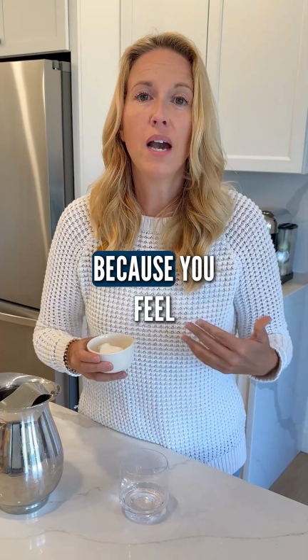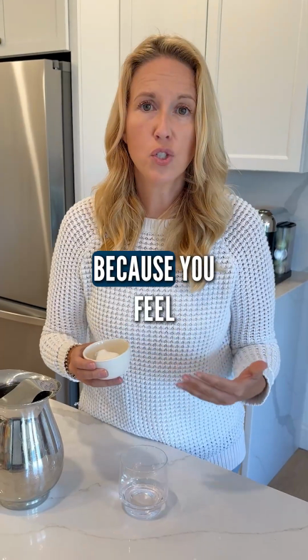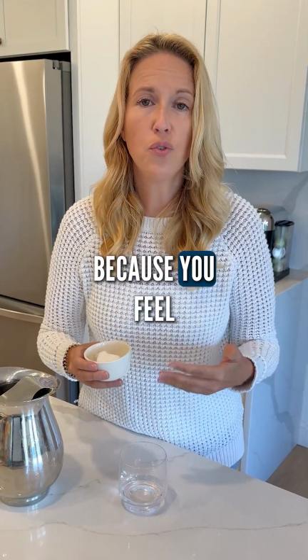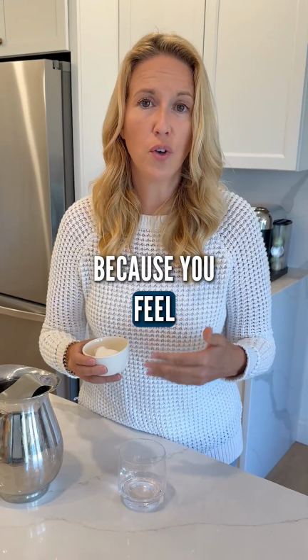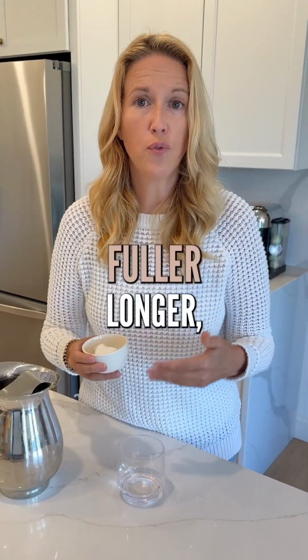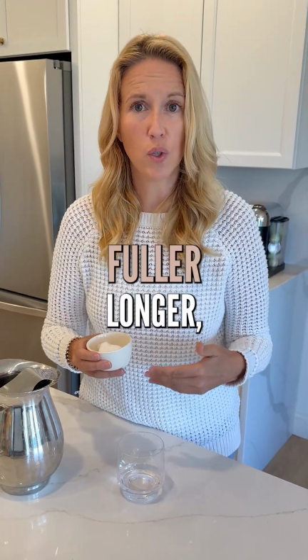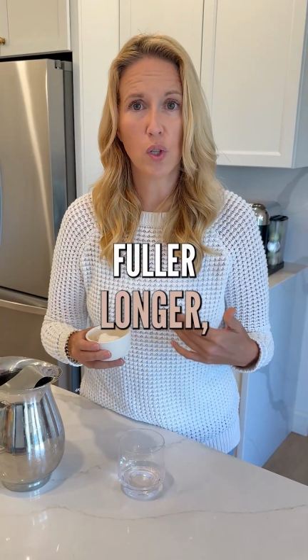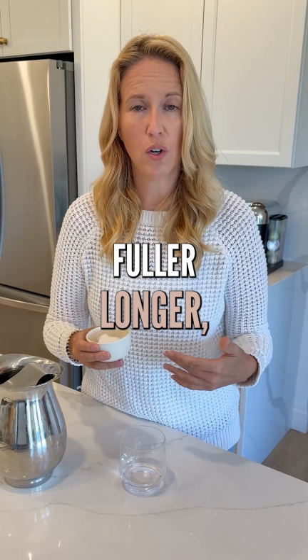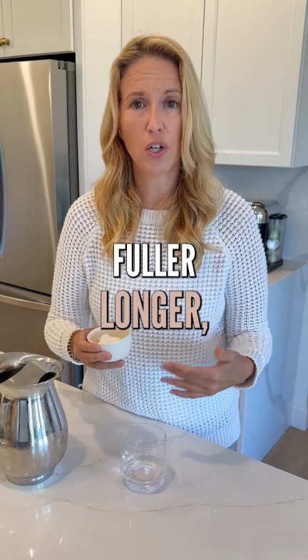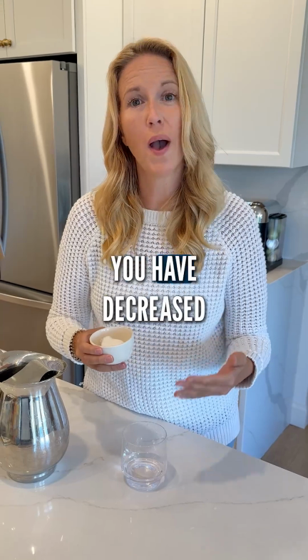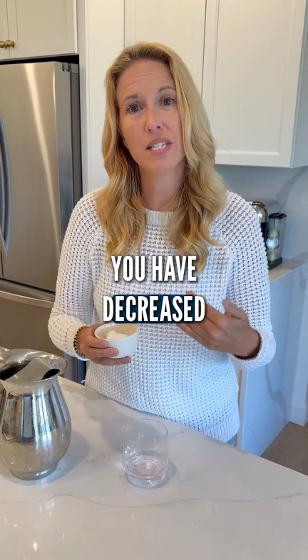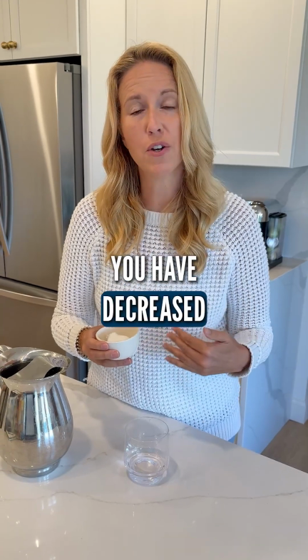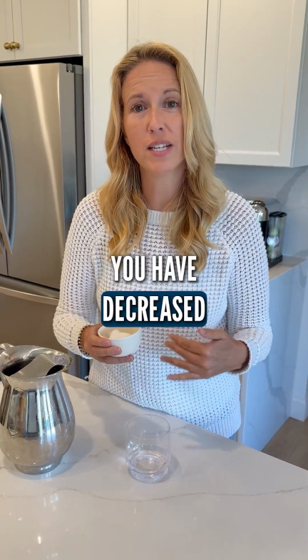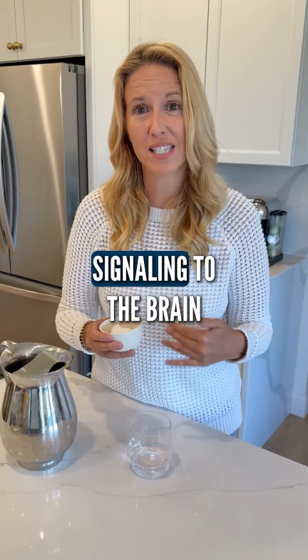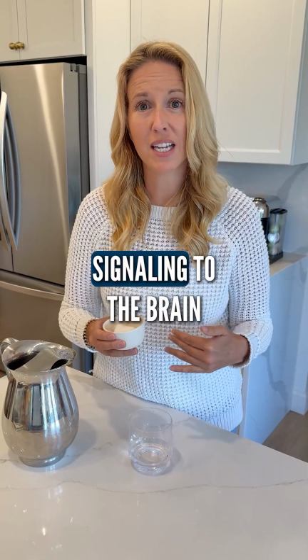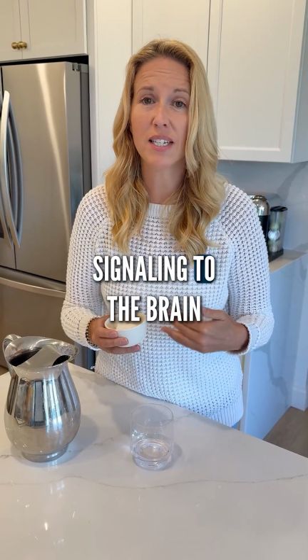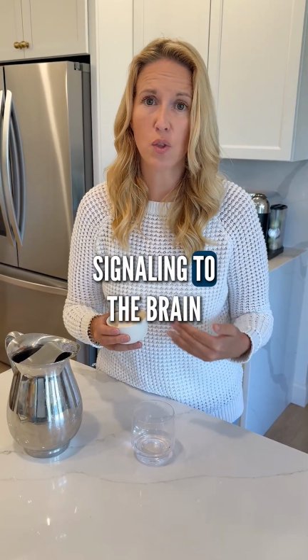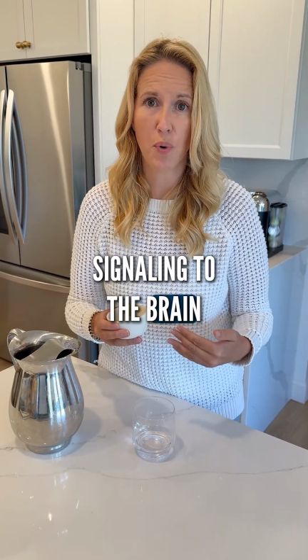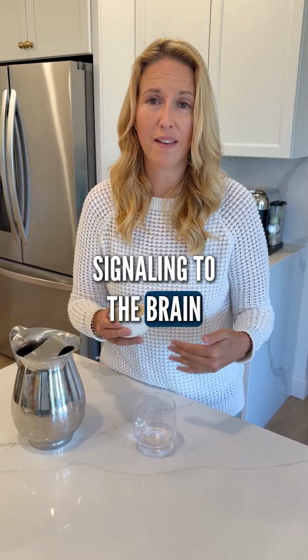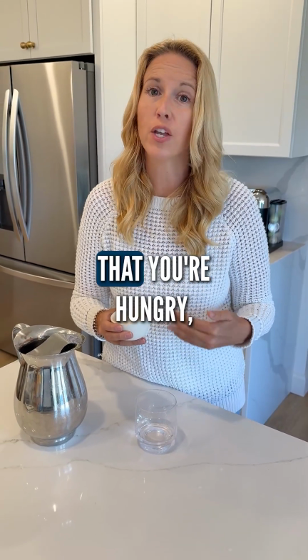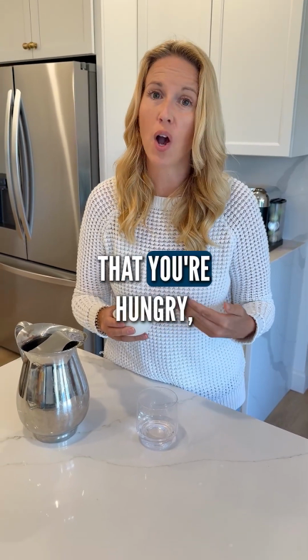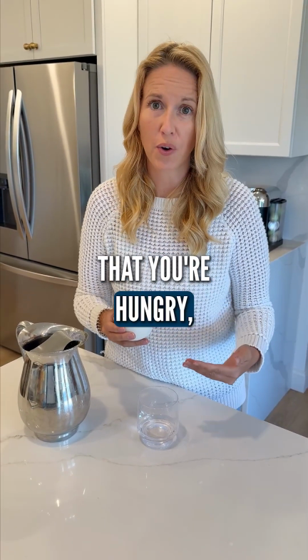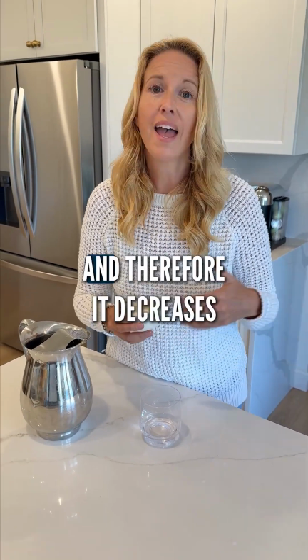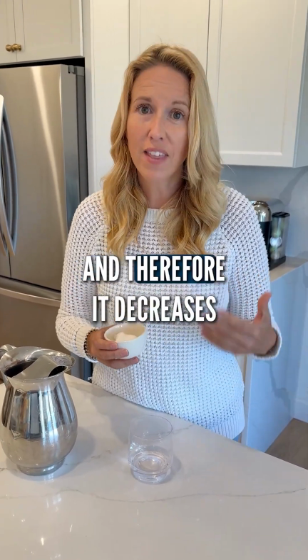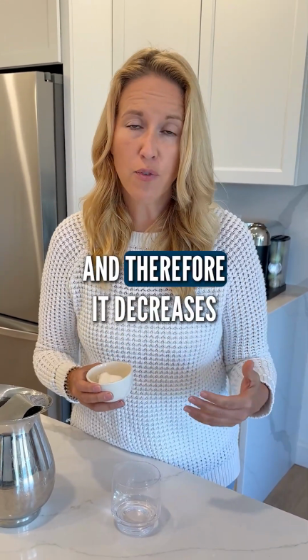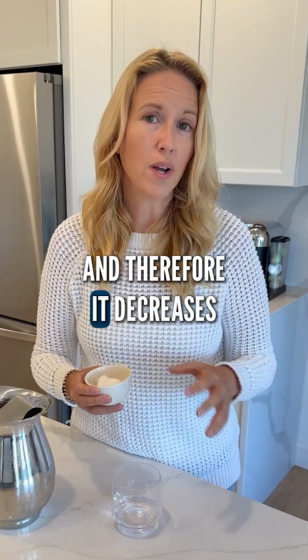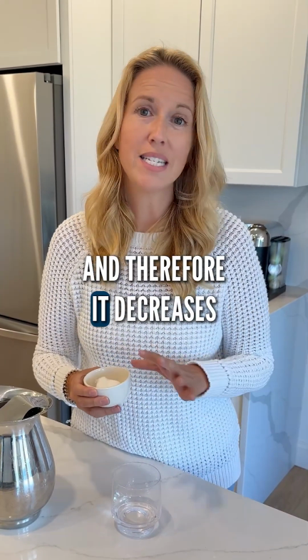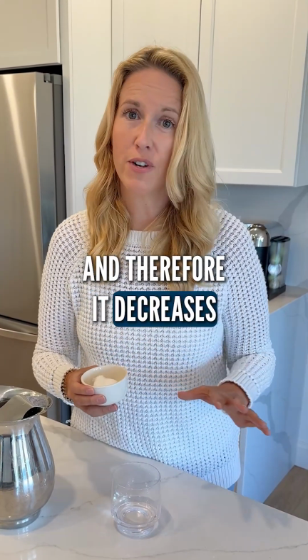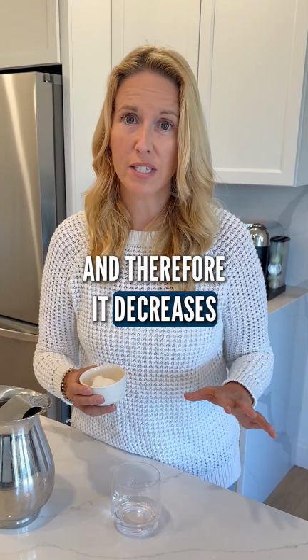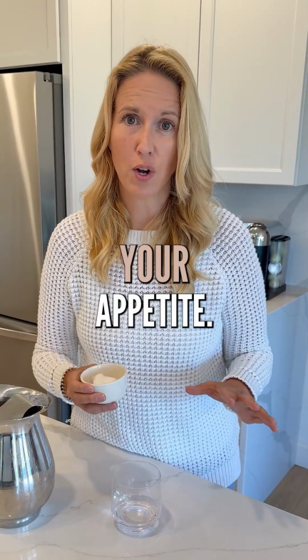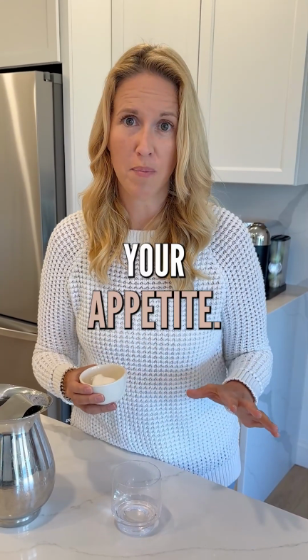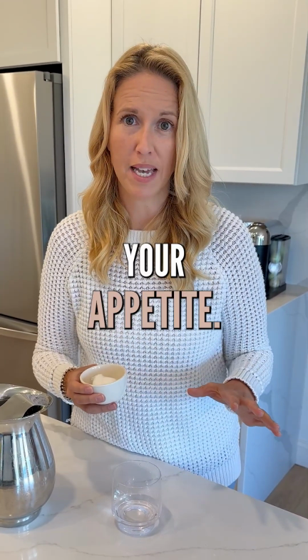Because you feel fuller longer, you have decreased signaling to the brain that you're hungry, and therefore it decreases your appetite.